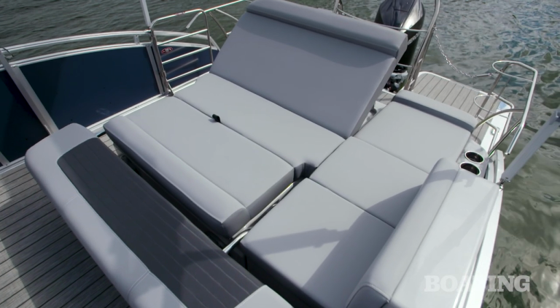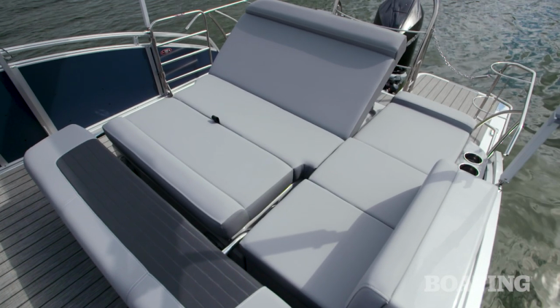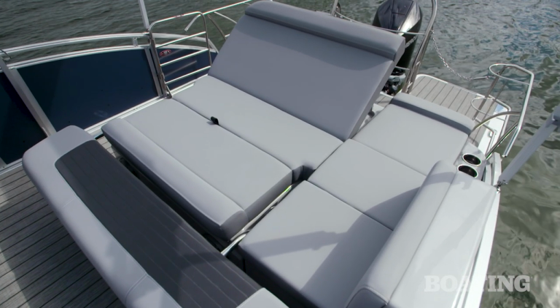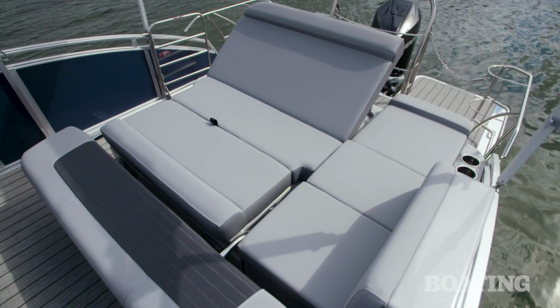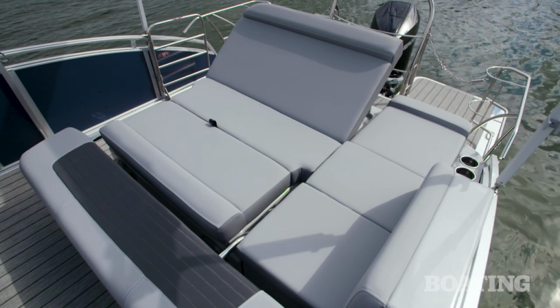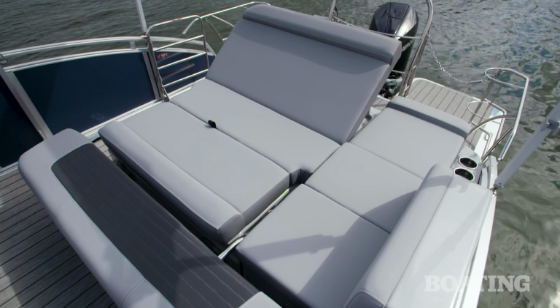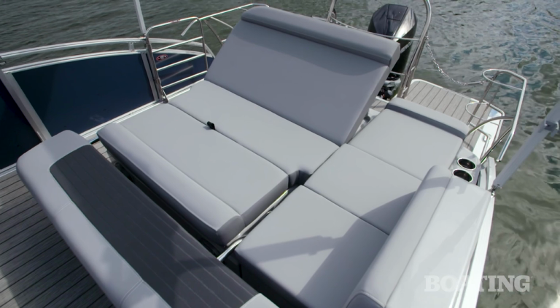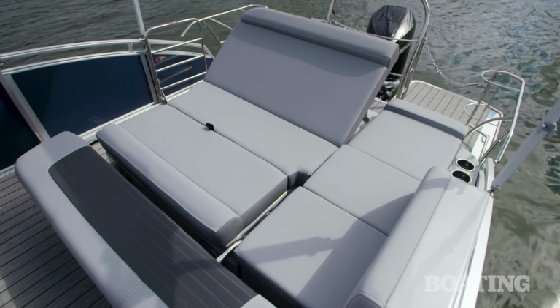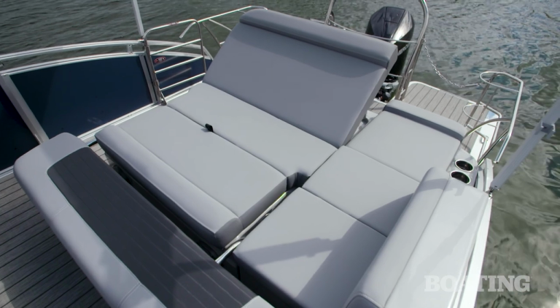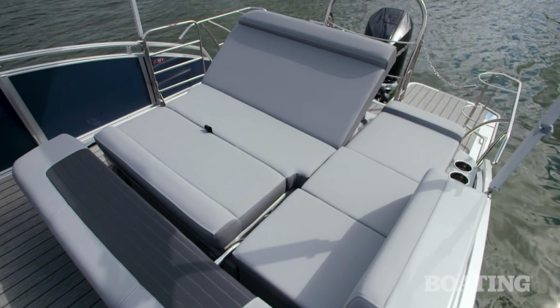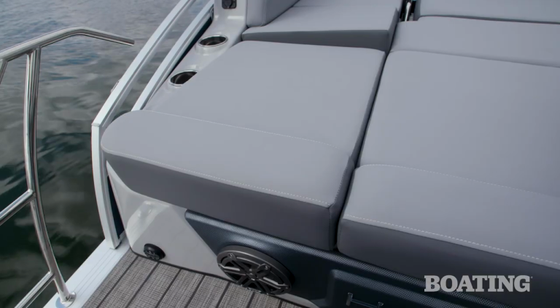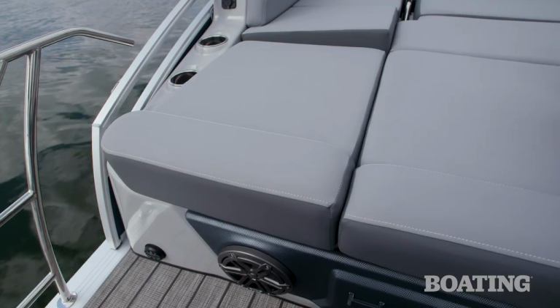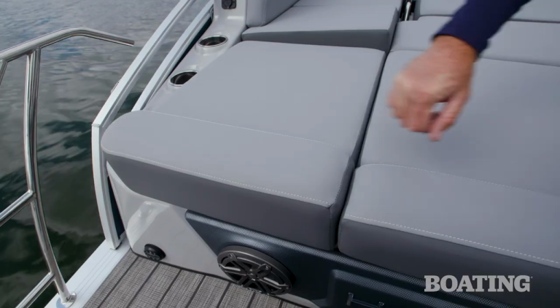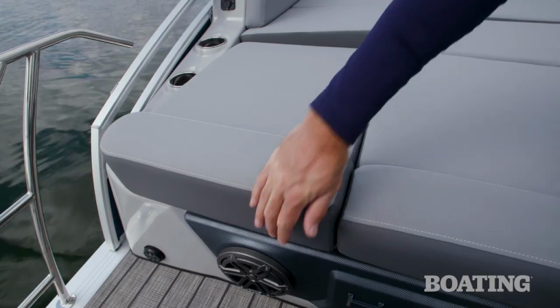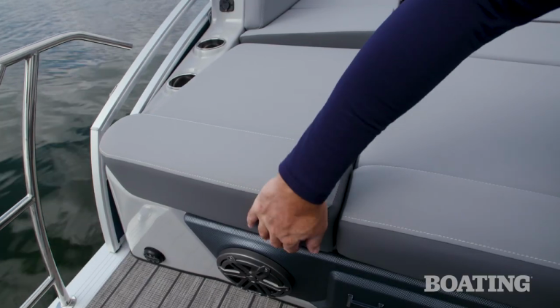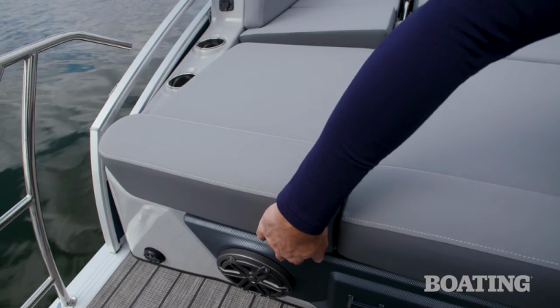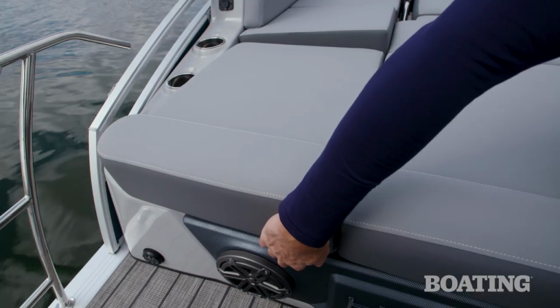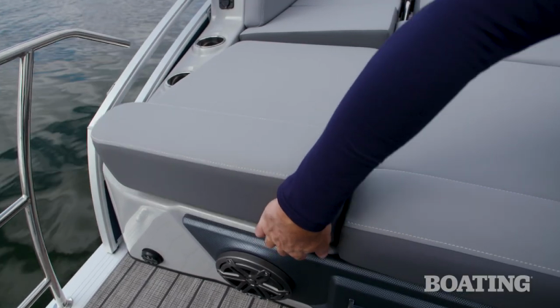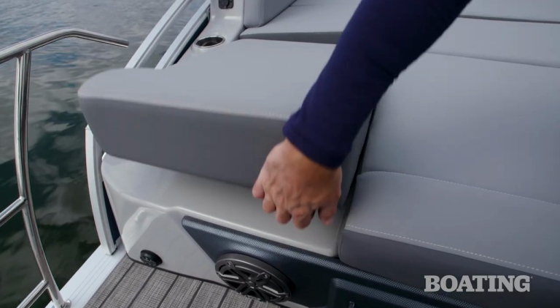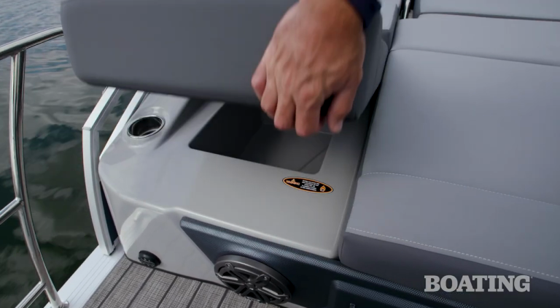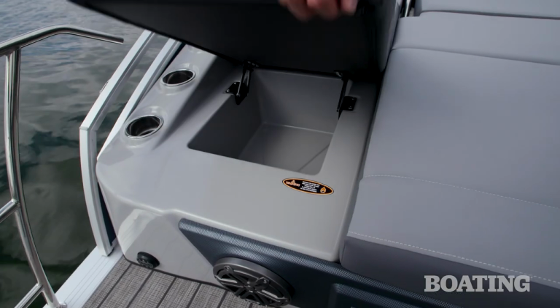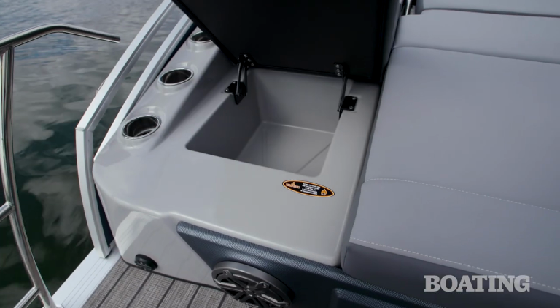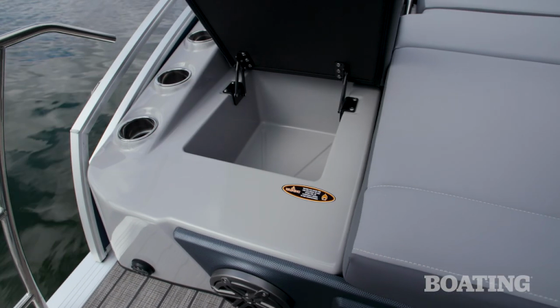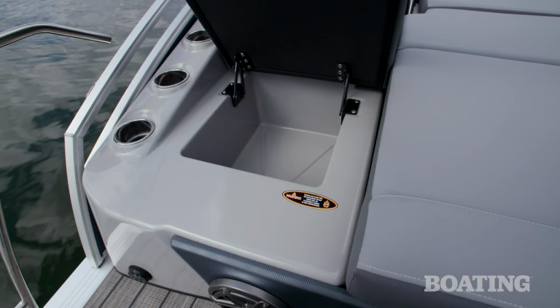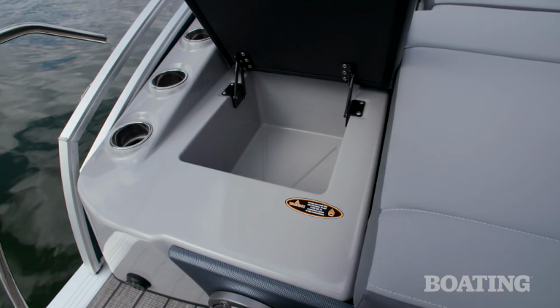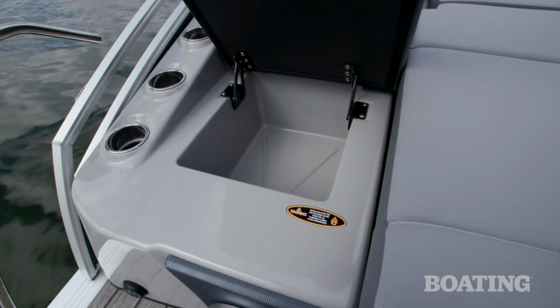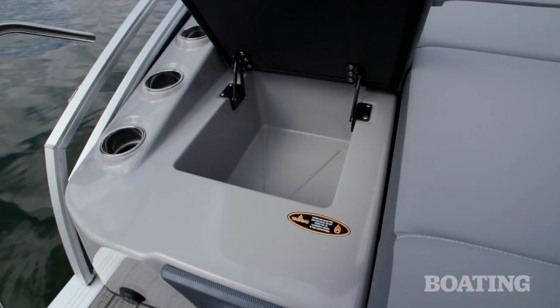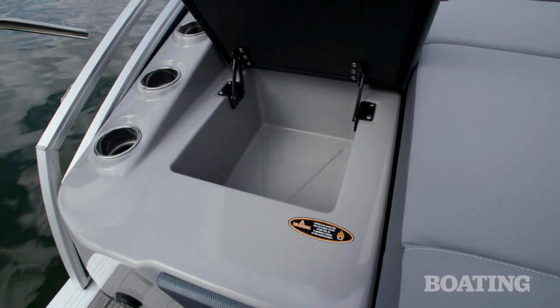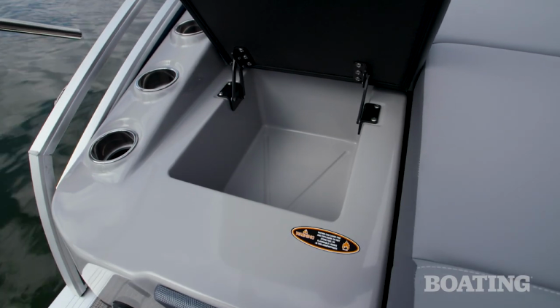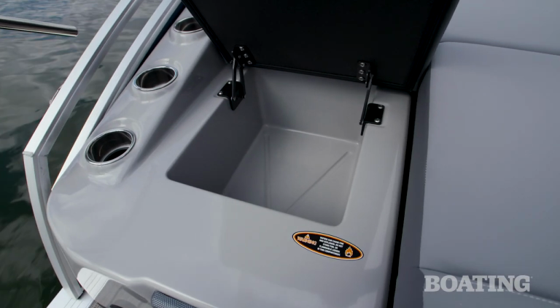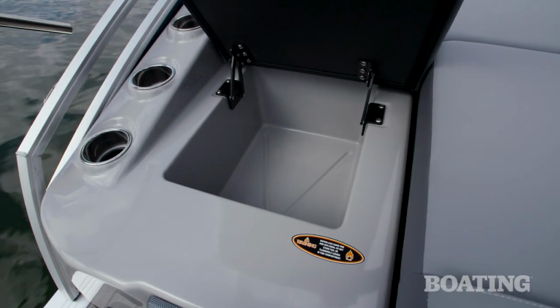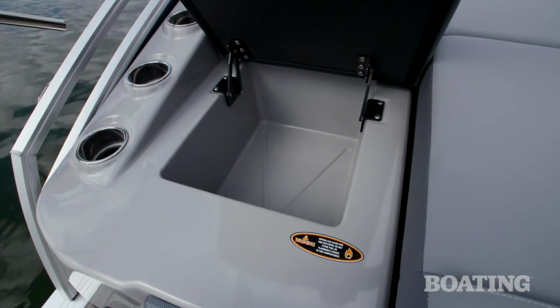Here's a really cool touch — literally. Check out this insulated cooler built into the back pad.